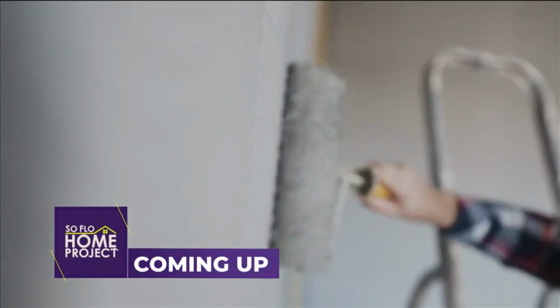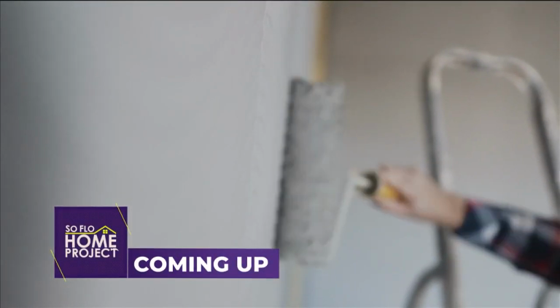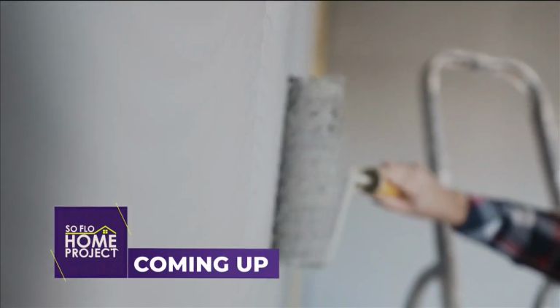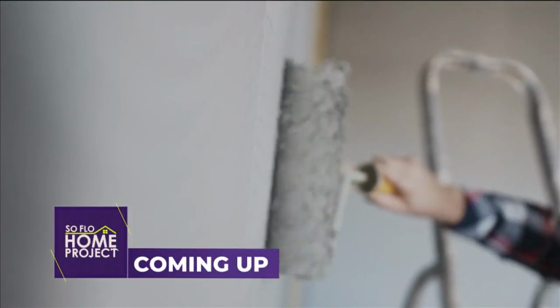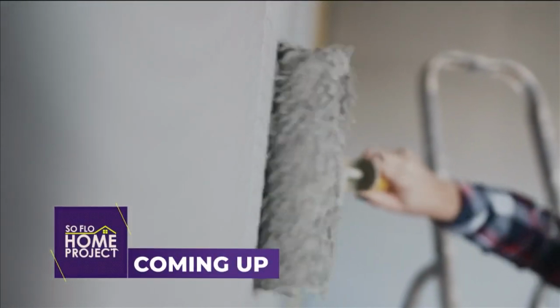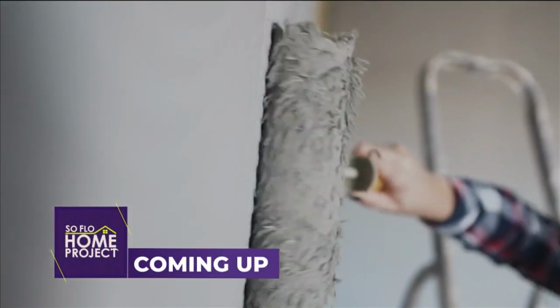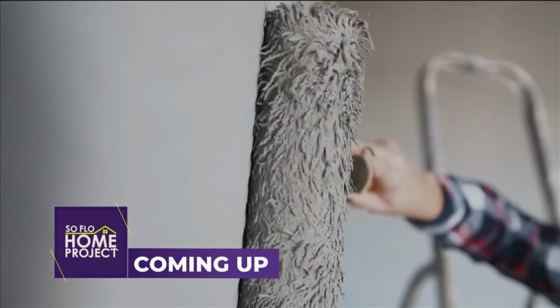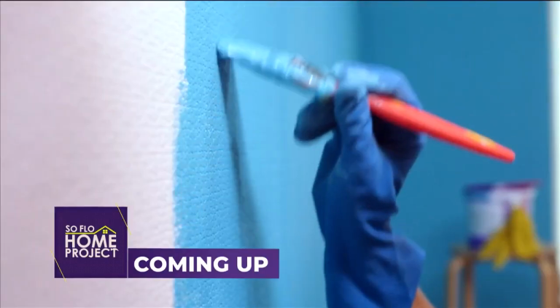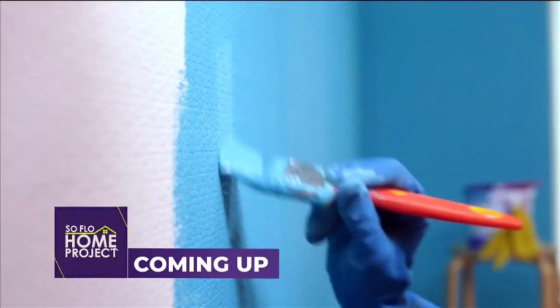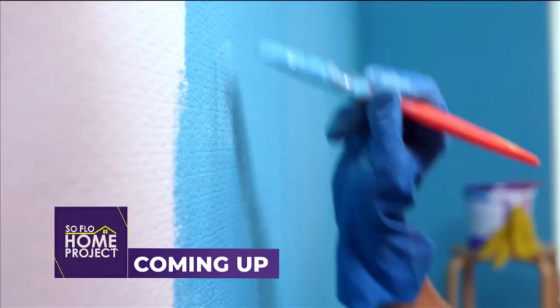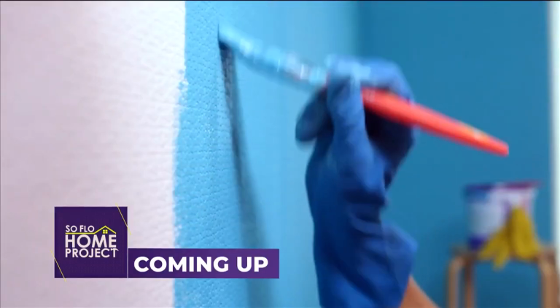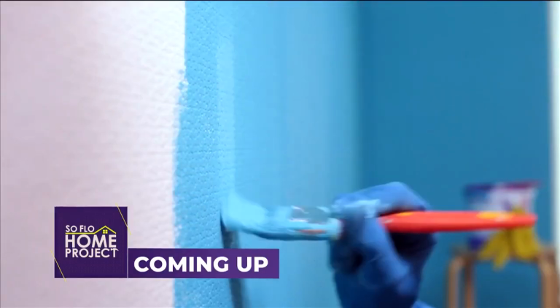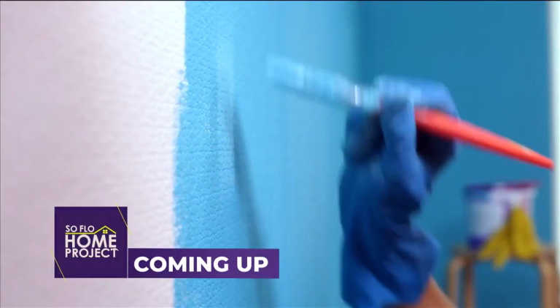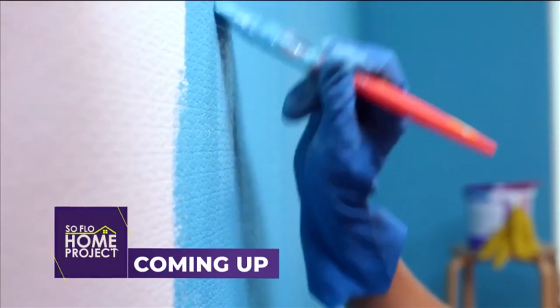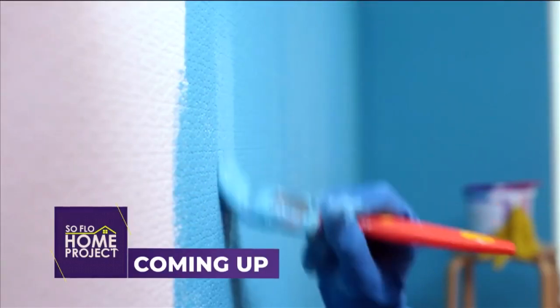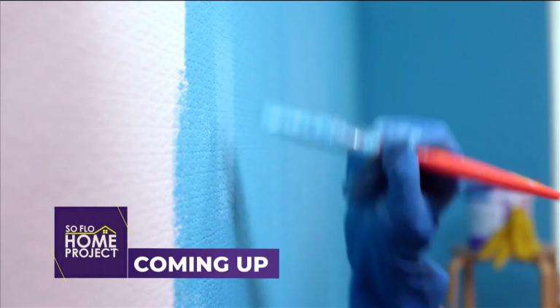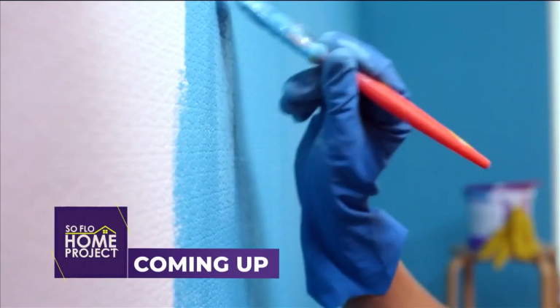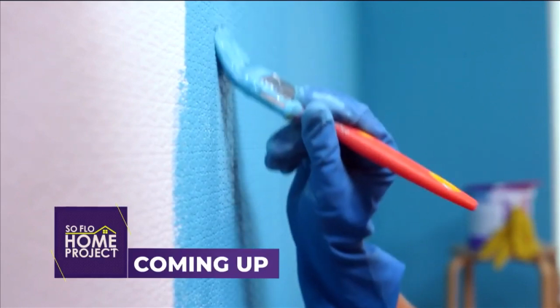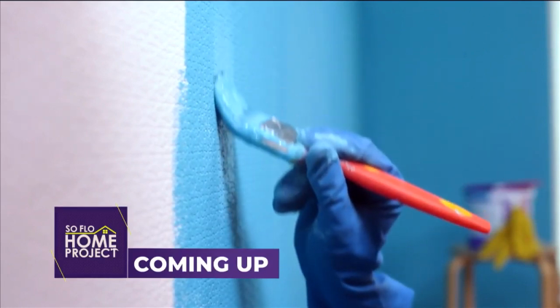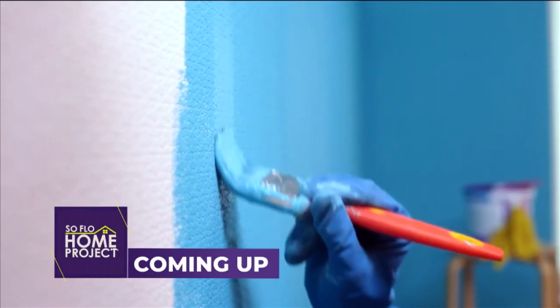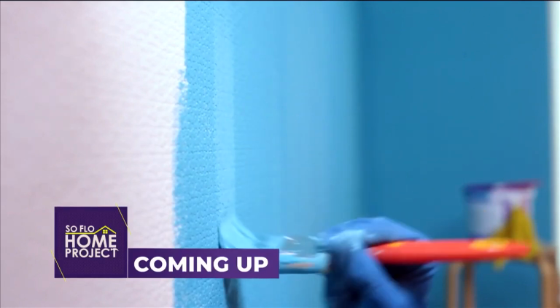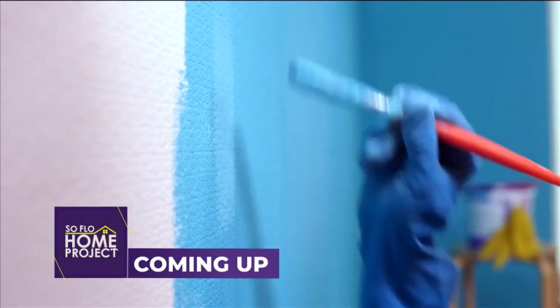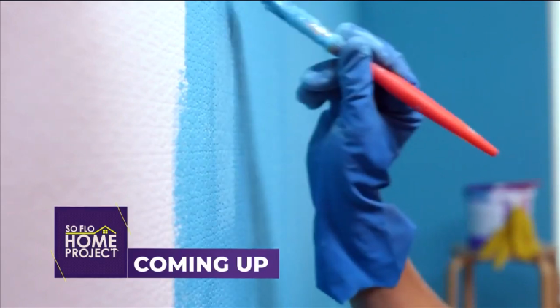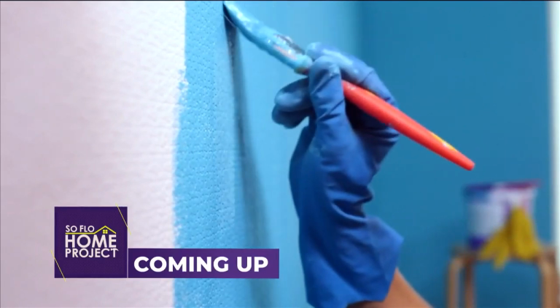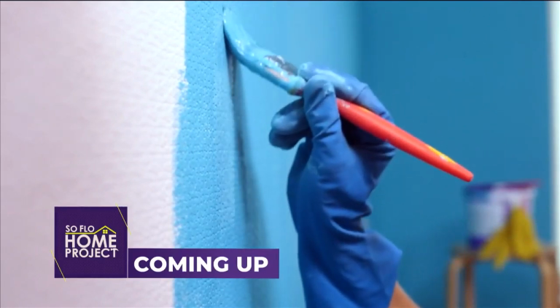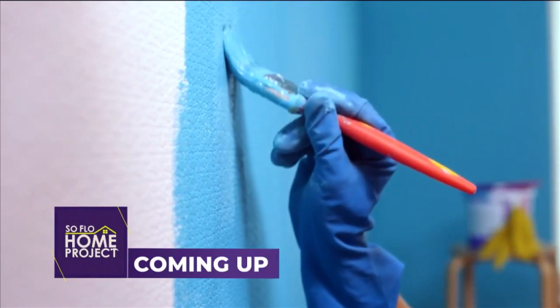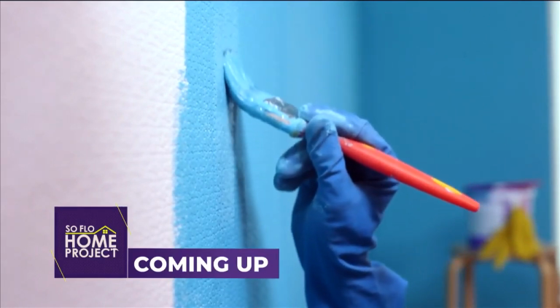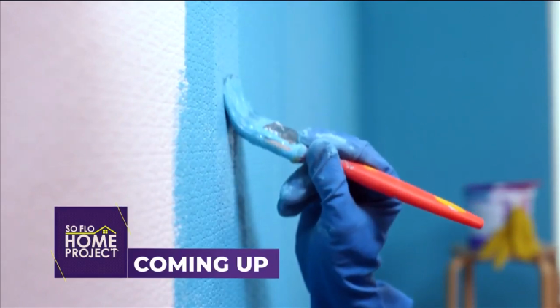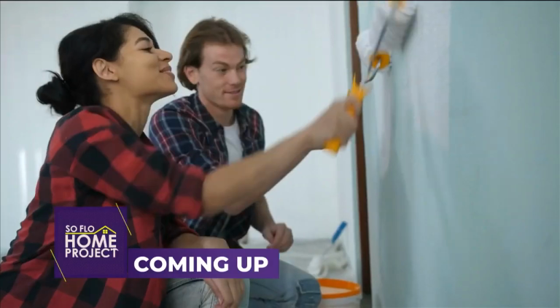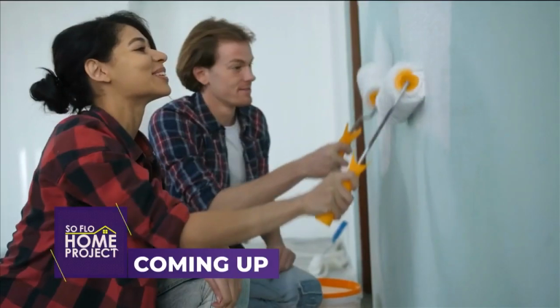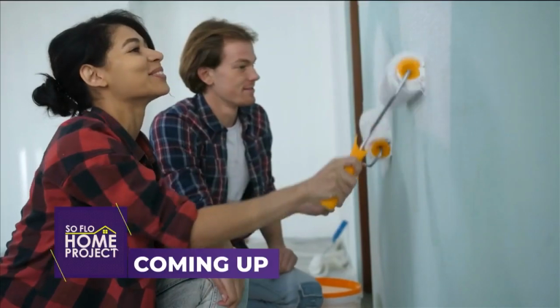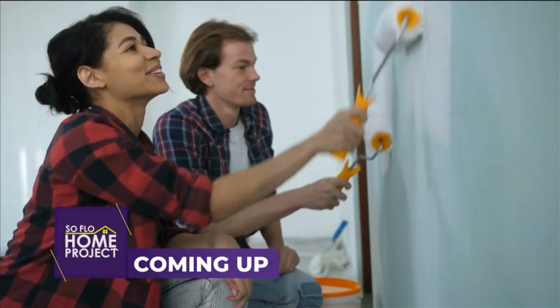Coming up next: painting tips that make a big refresh impact on SoFlo Home Project.